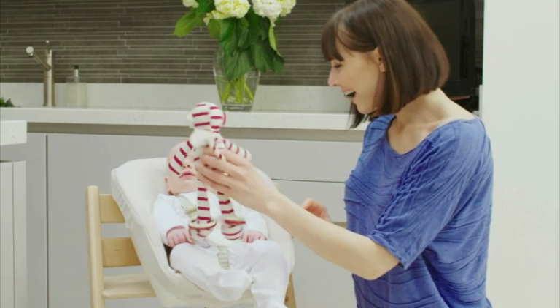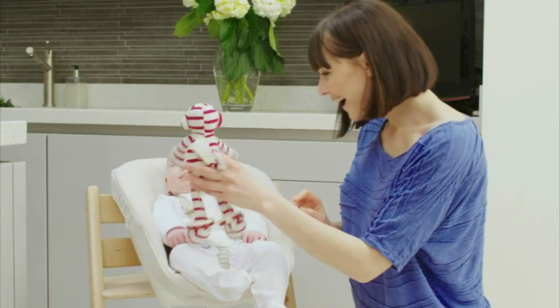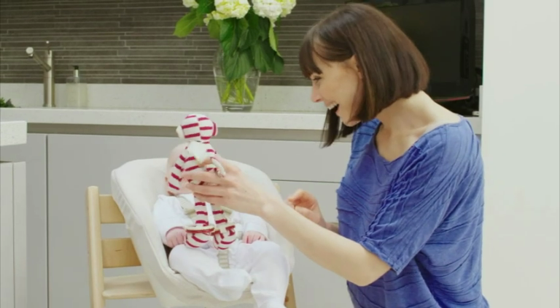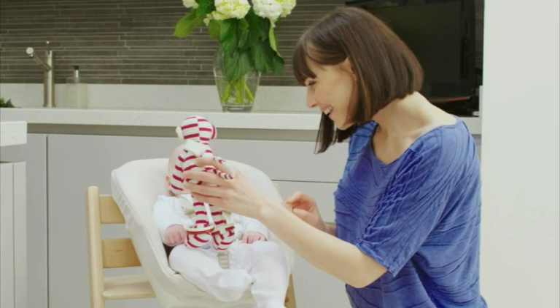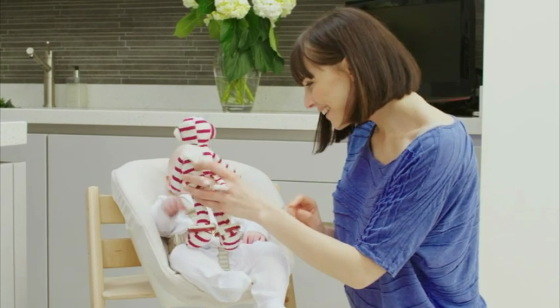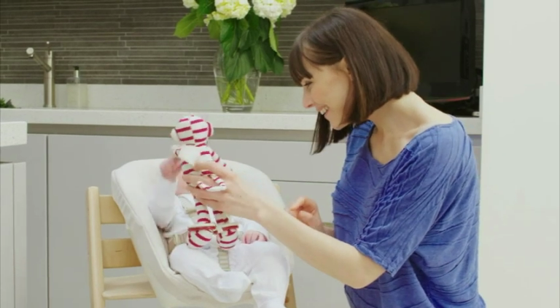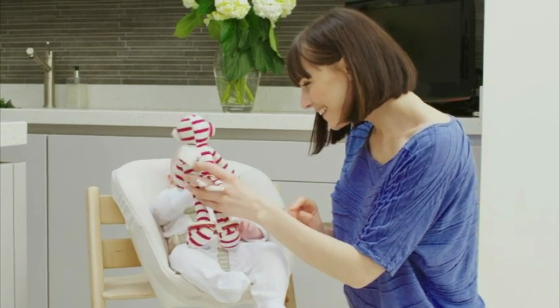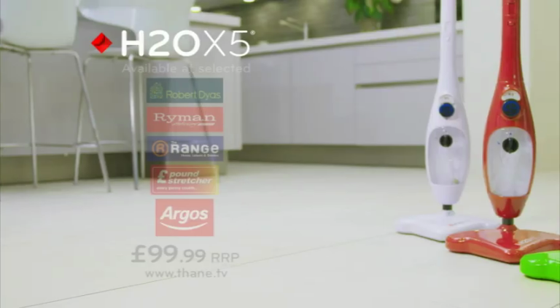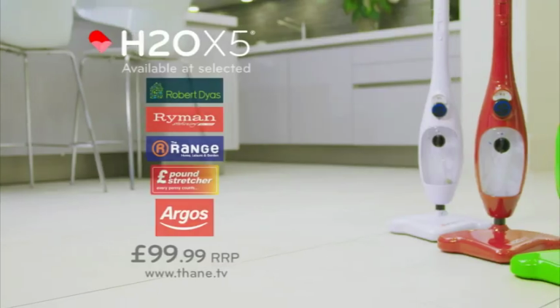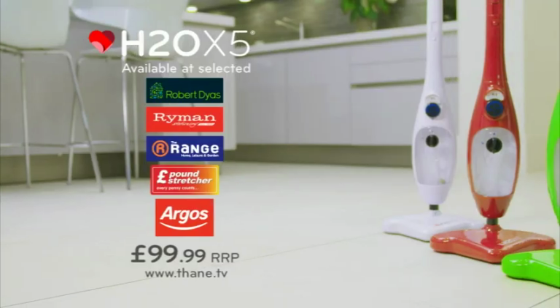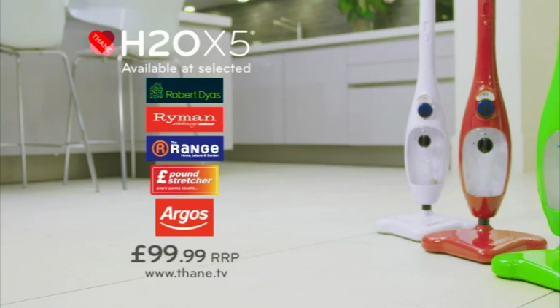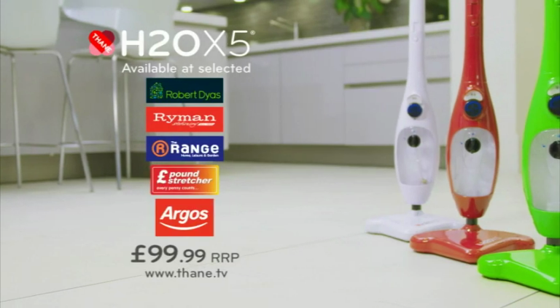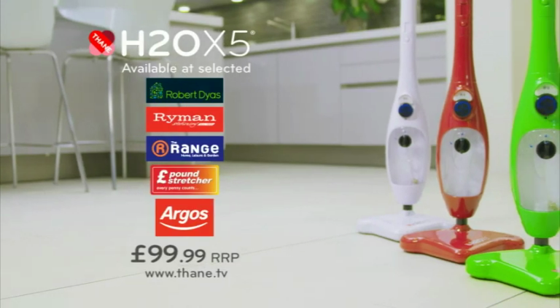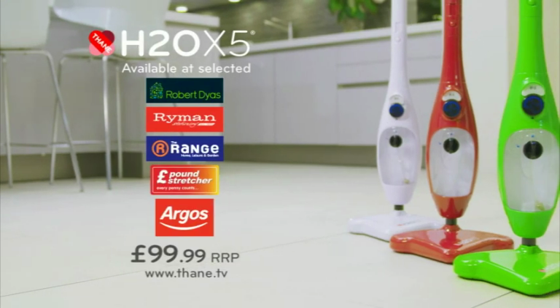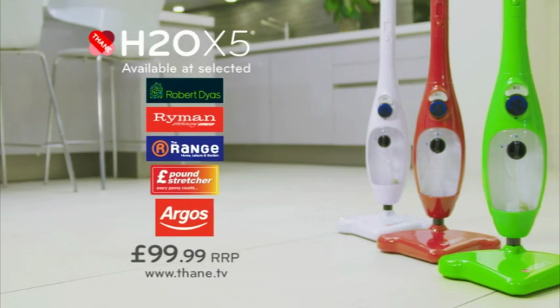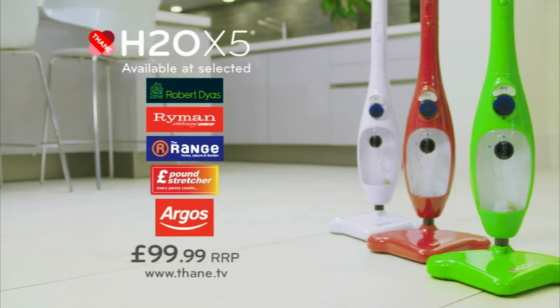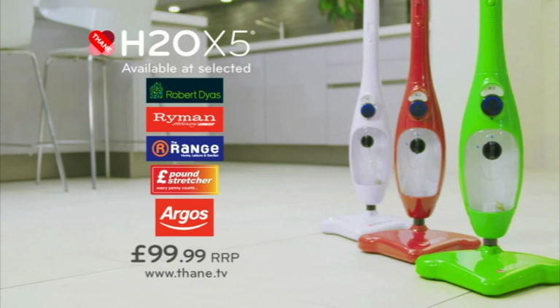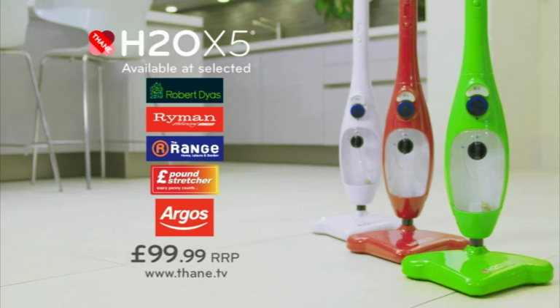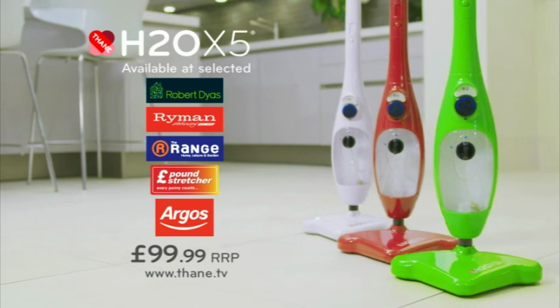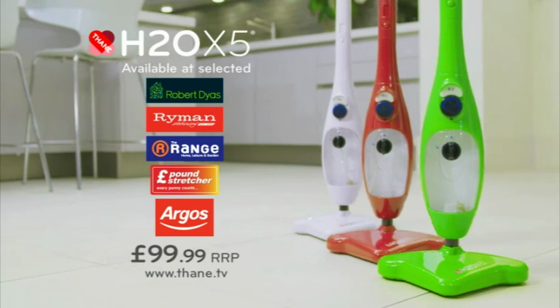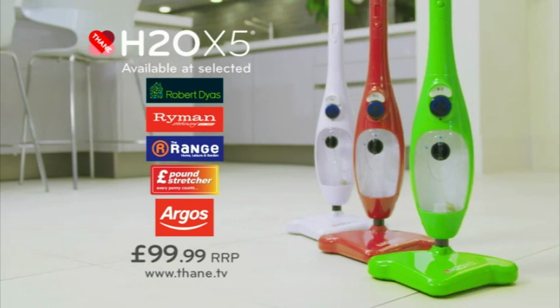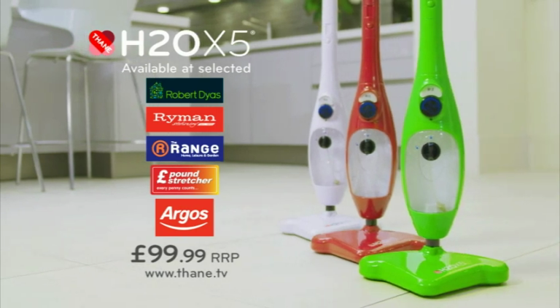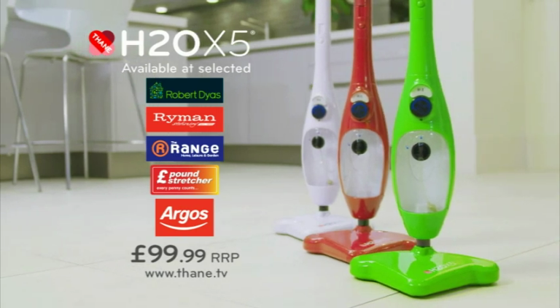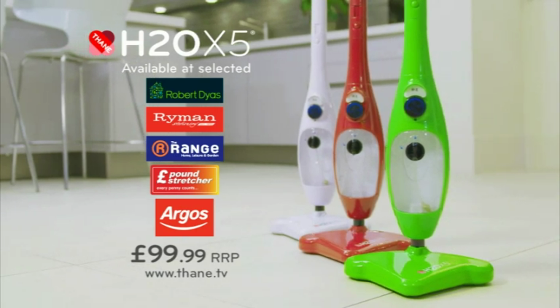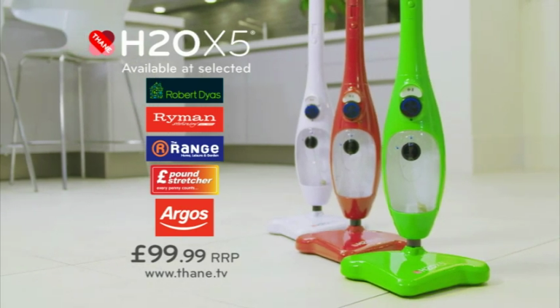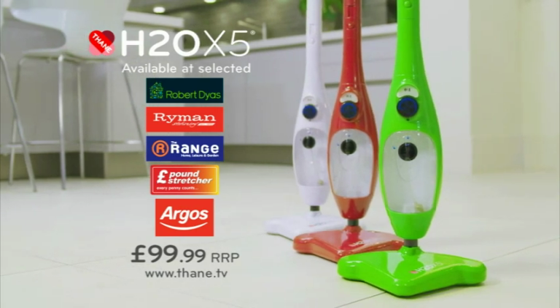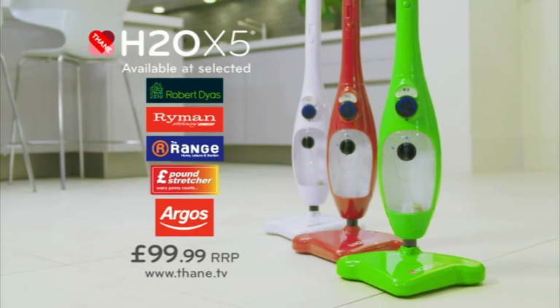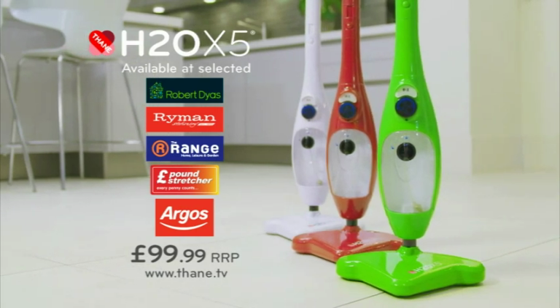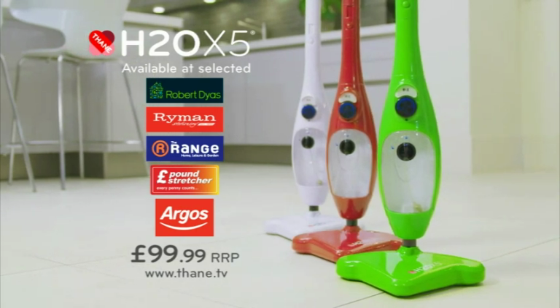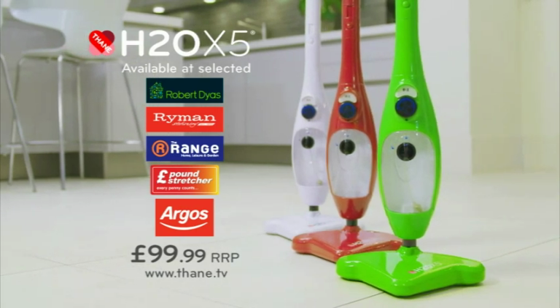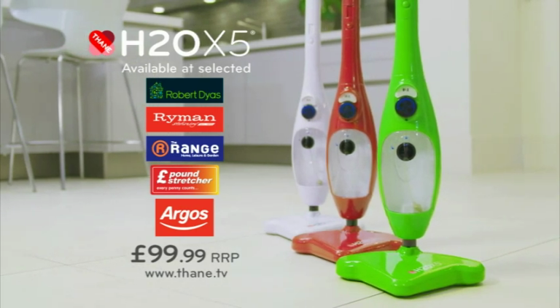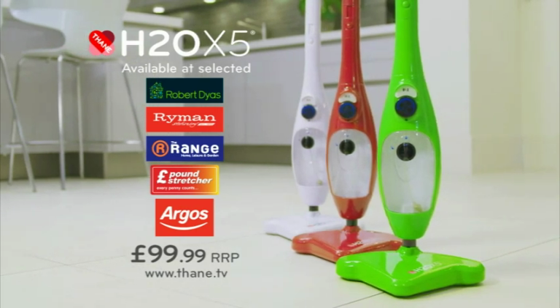Available at selected Robert Dyess, Ryman Stationers, The Range, Pound Stretcher and Argos stores nationwide.